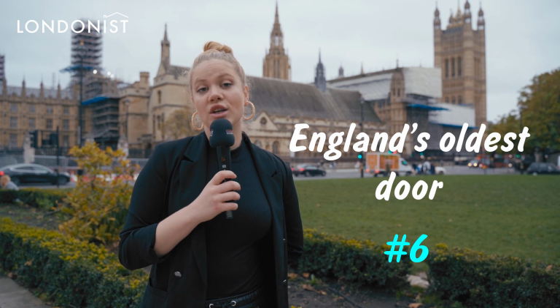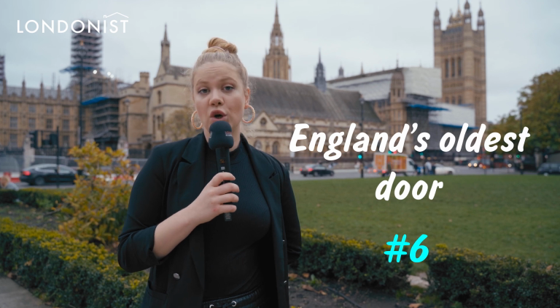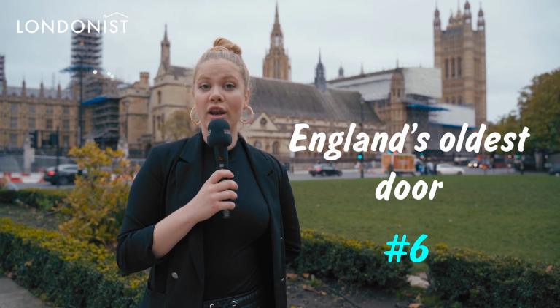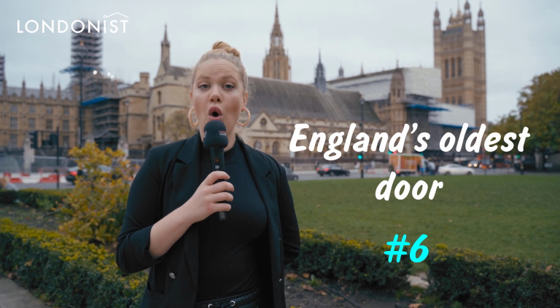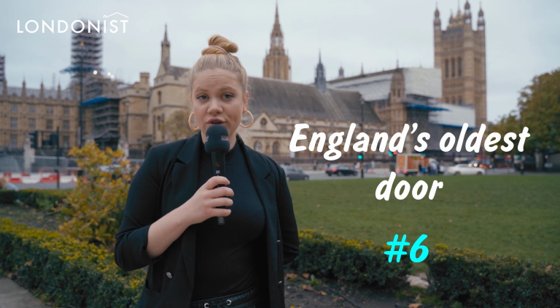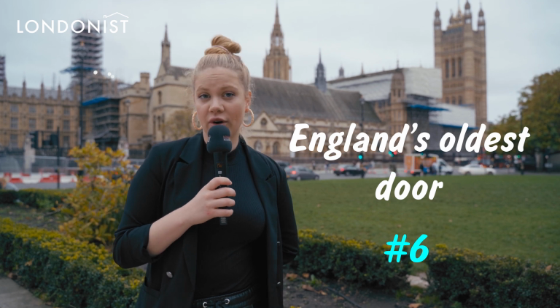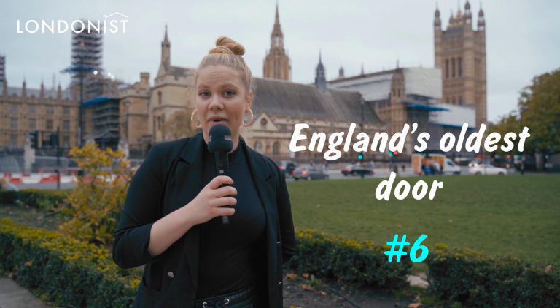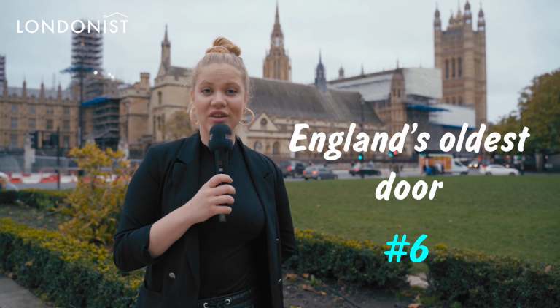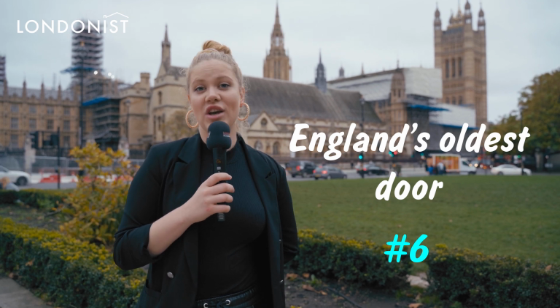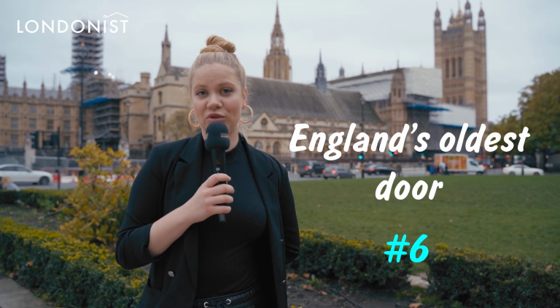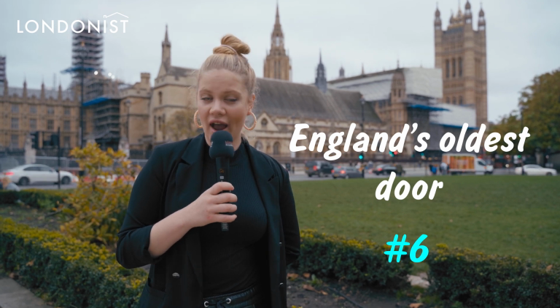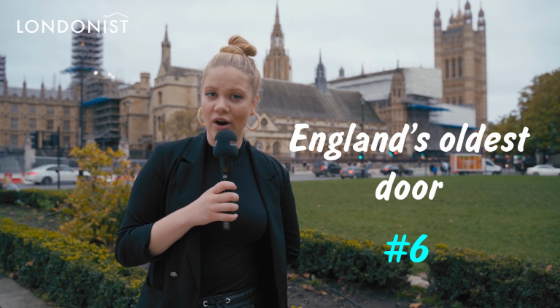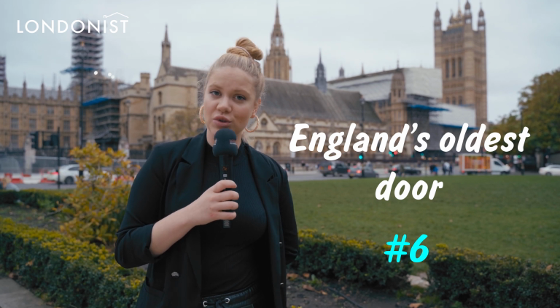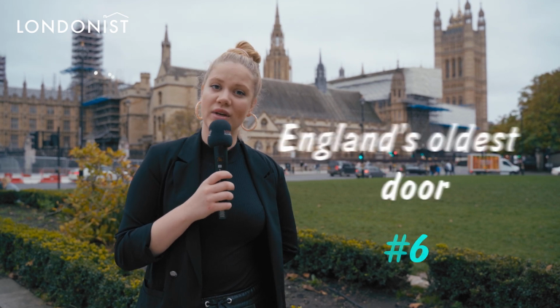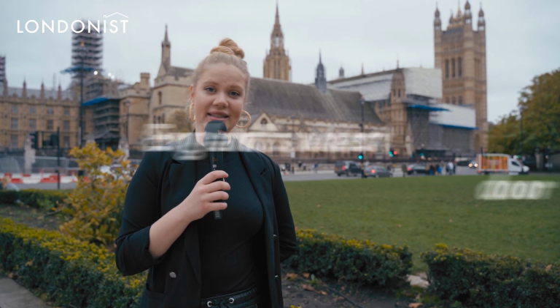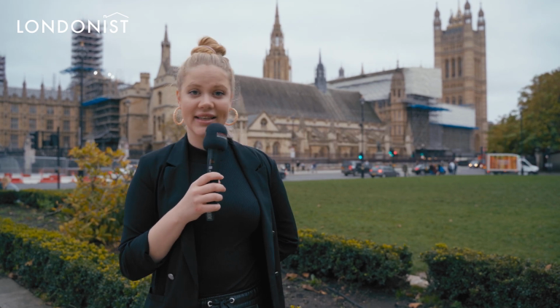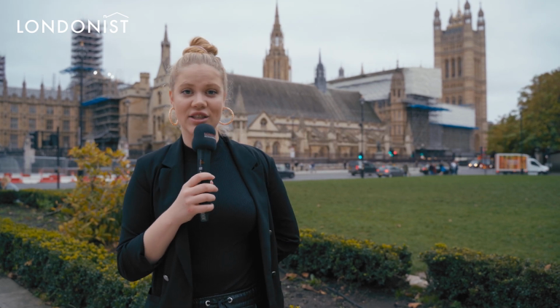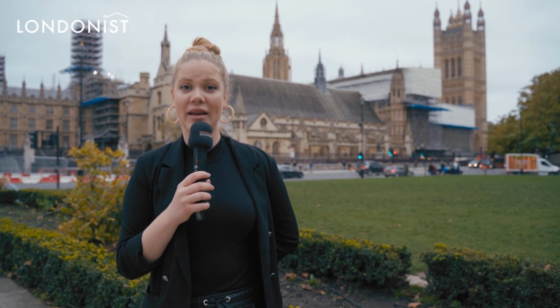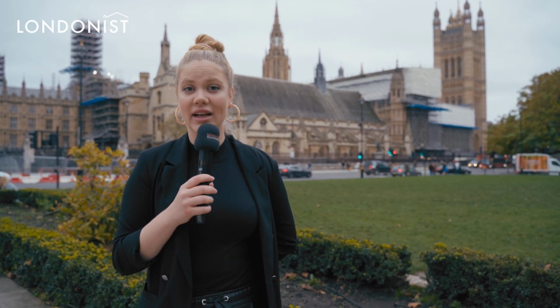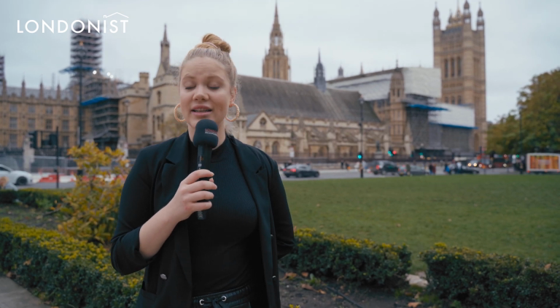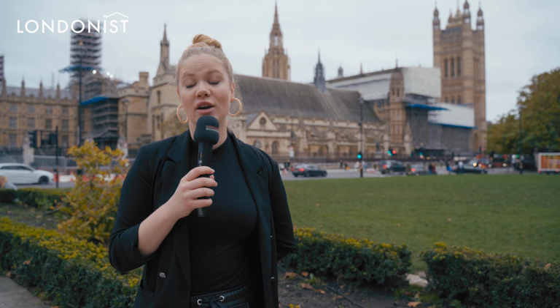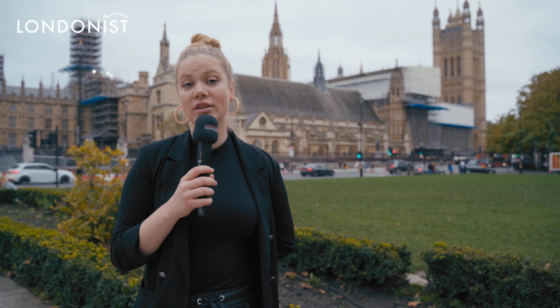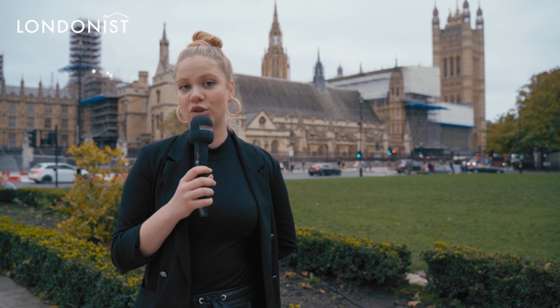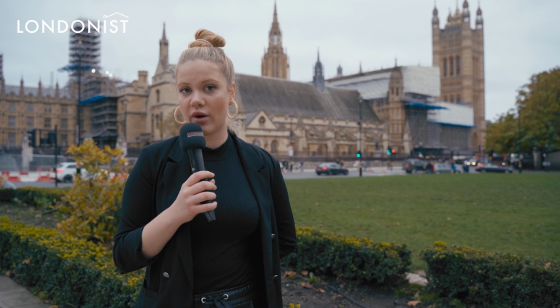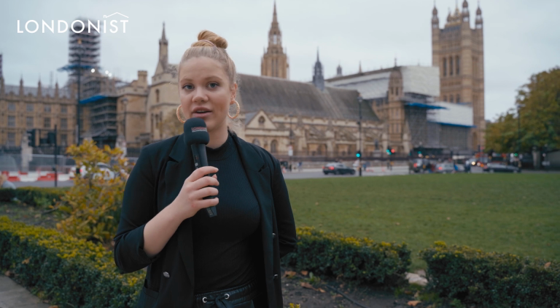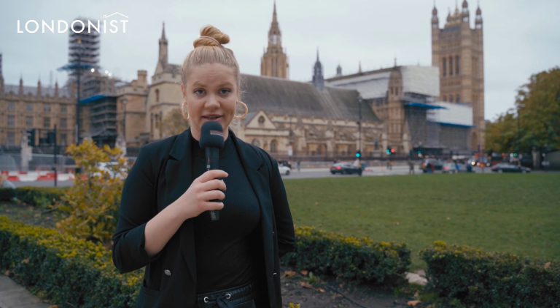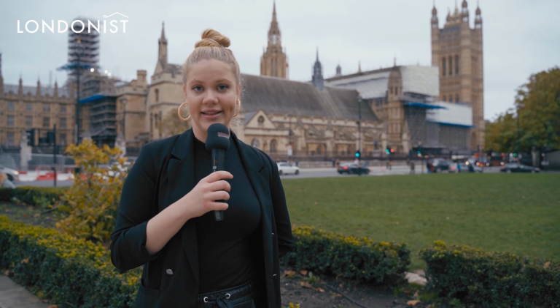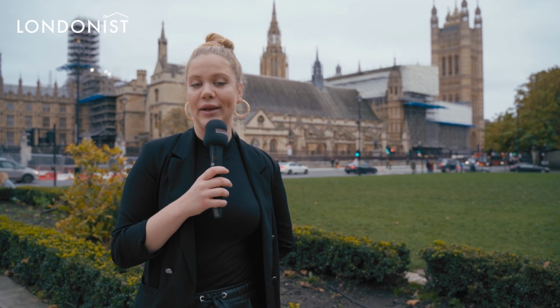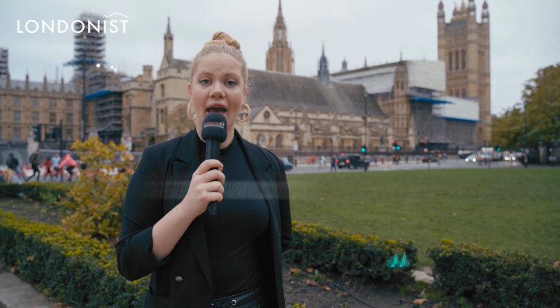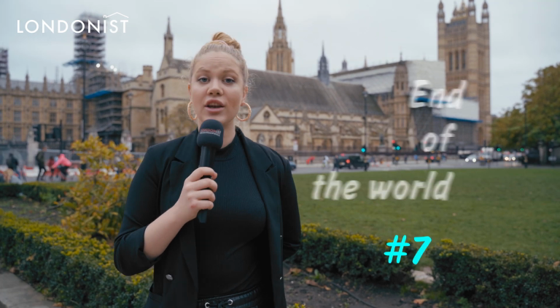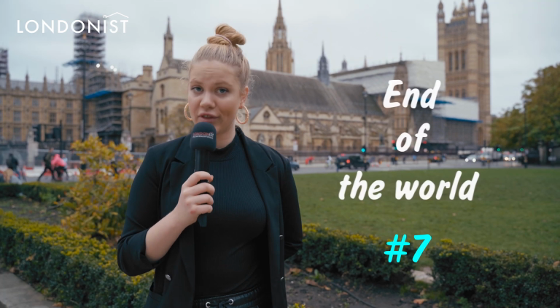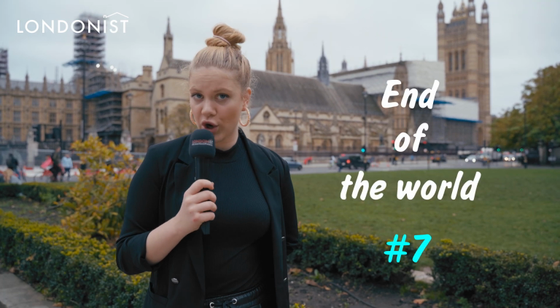England's oldest door: an oak door by the chapter house was recently stated to be England's oldest door.